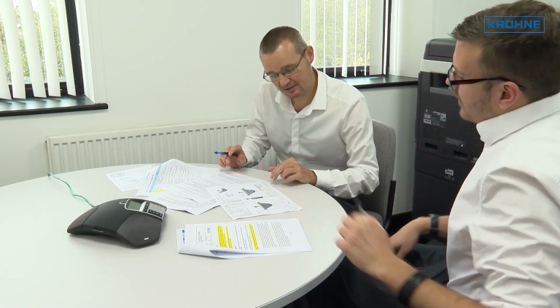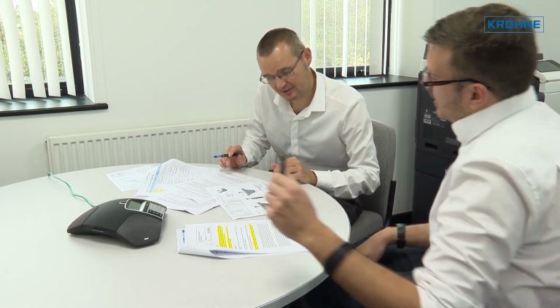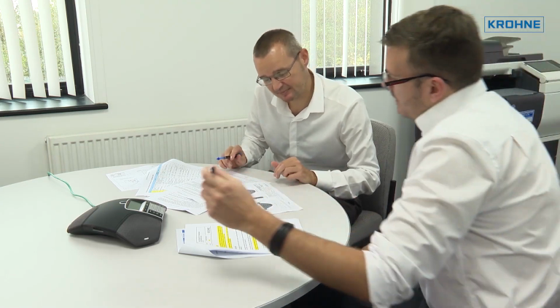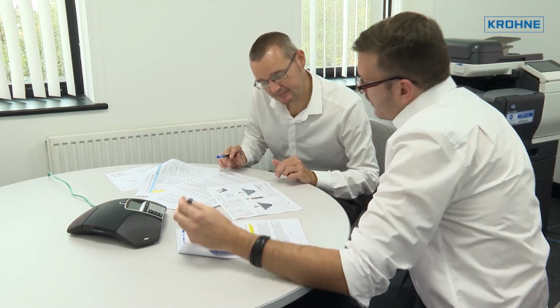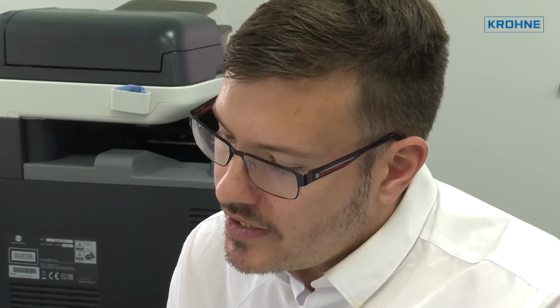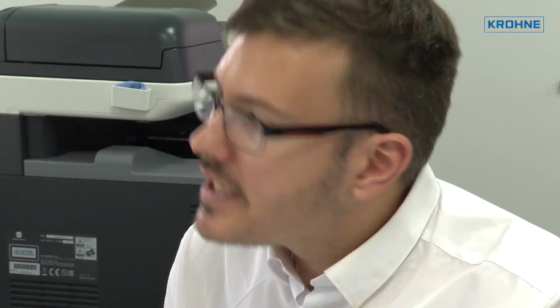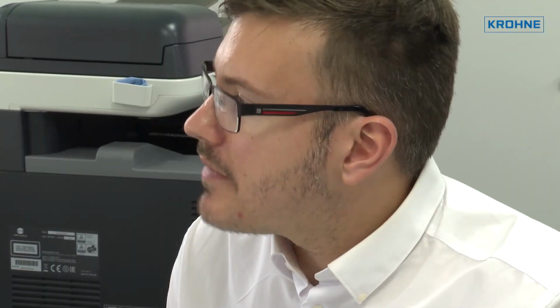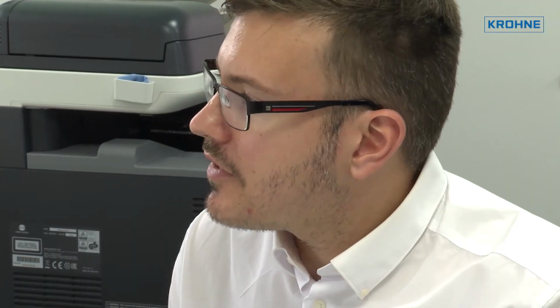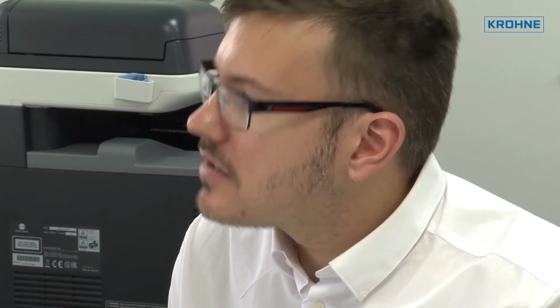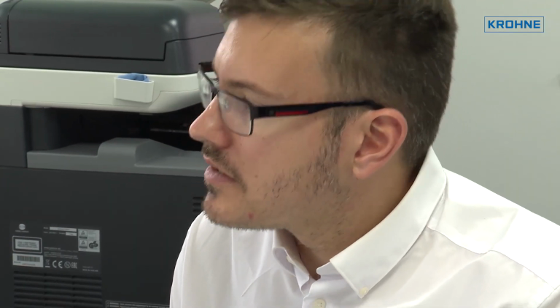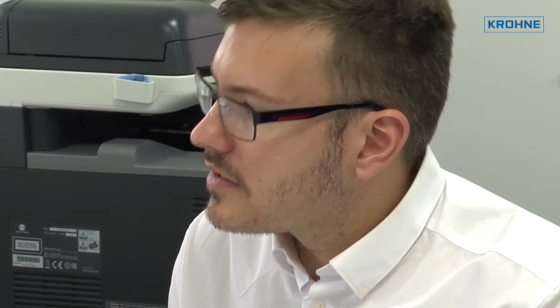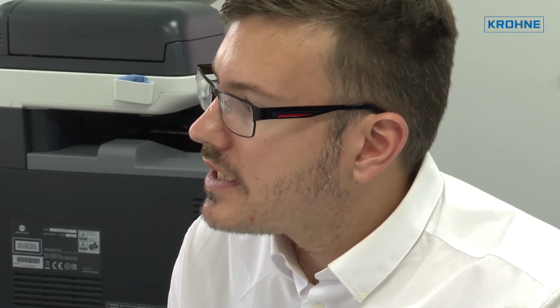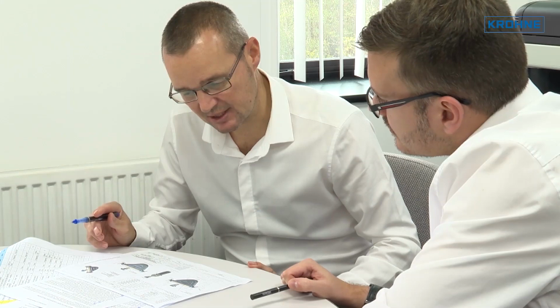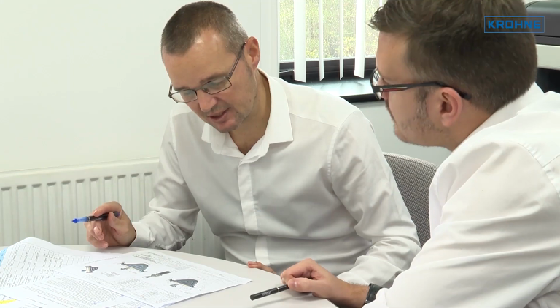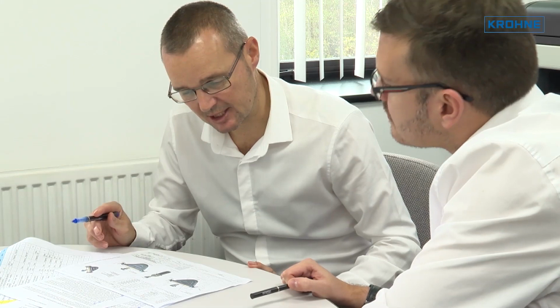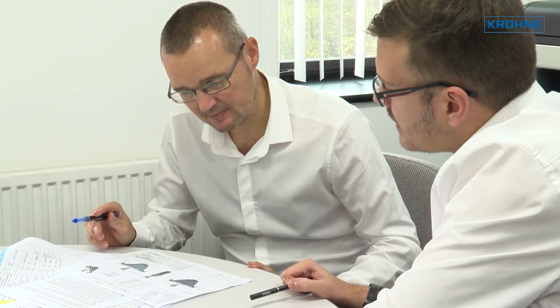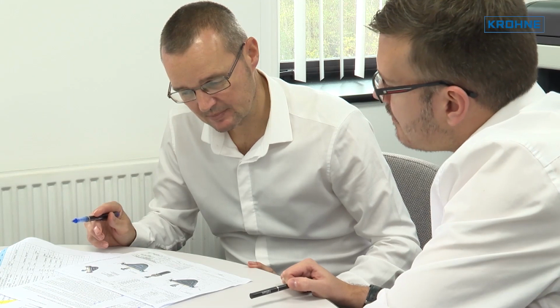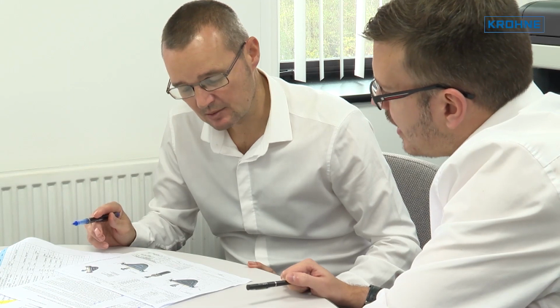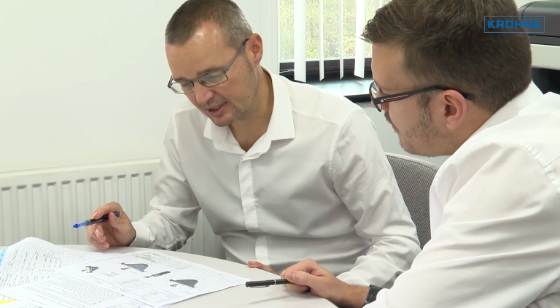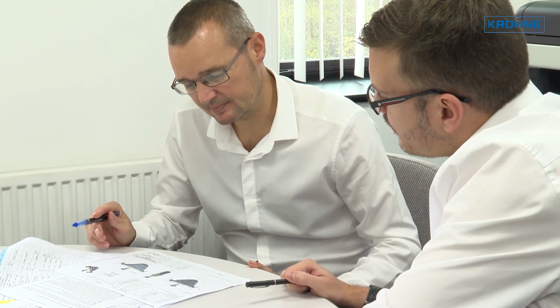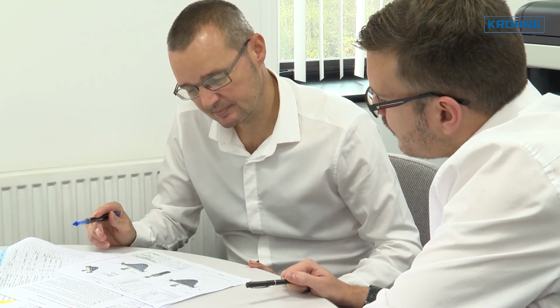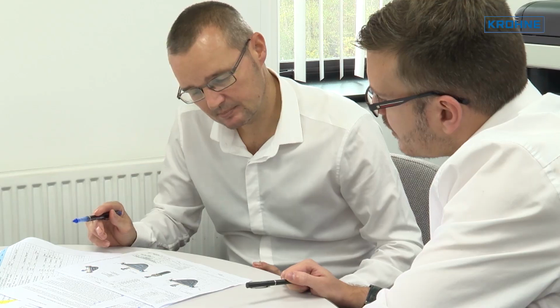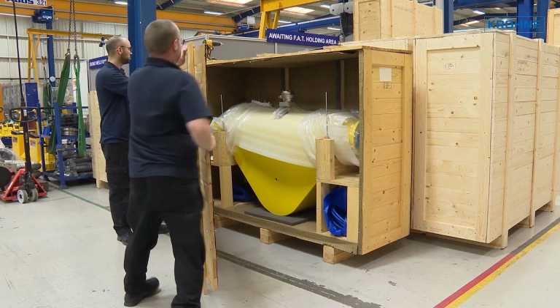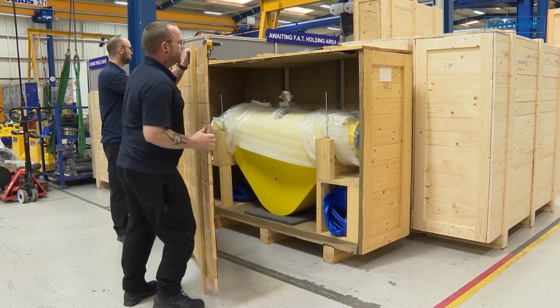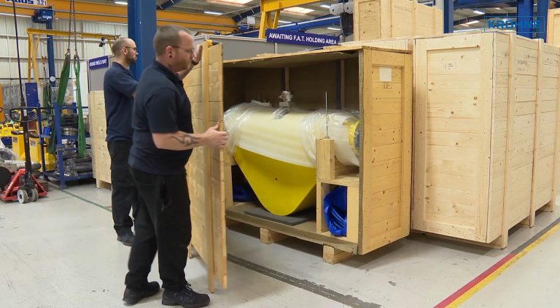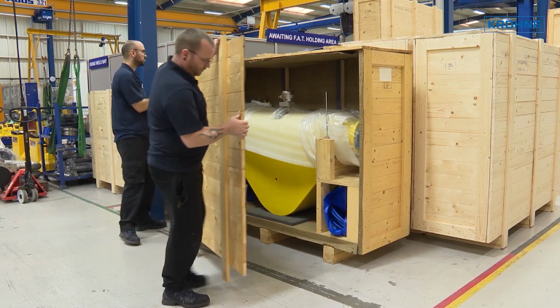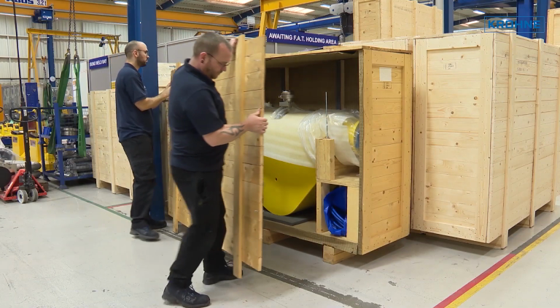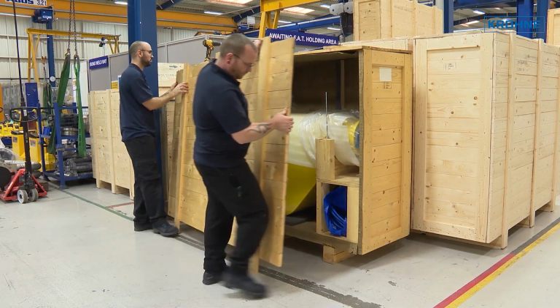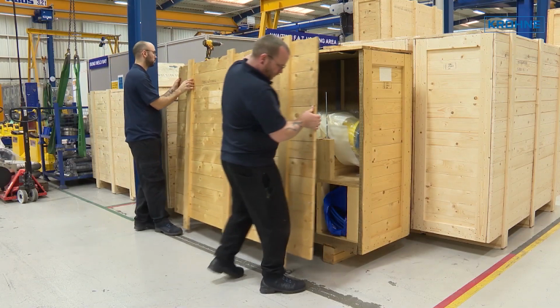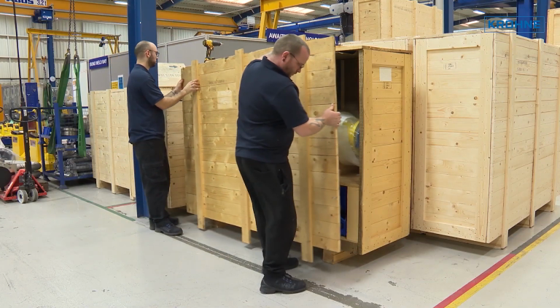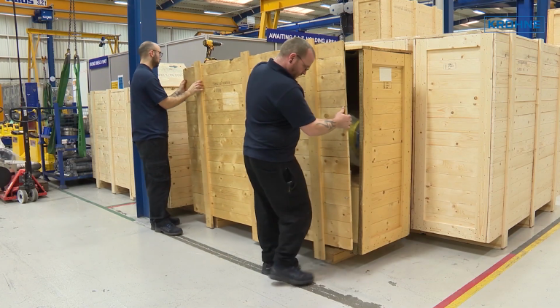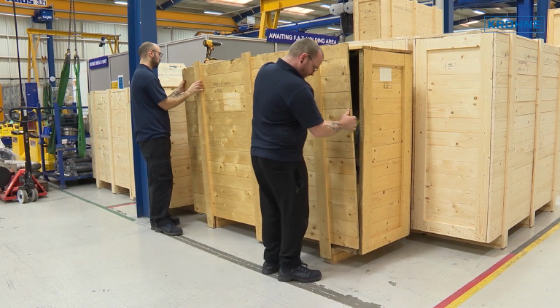Once the inspection is complete, your documentation will be sent to you electronically for your final sign-off before your order is dispatched.